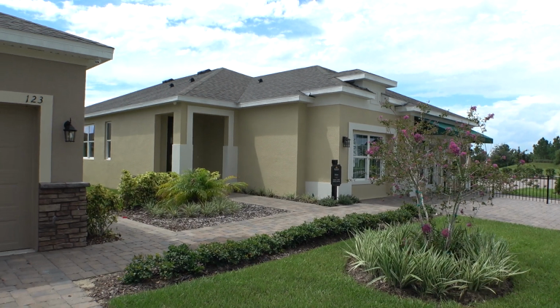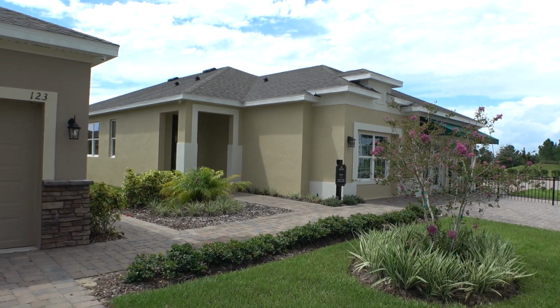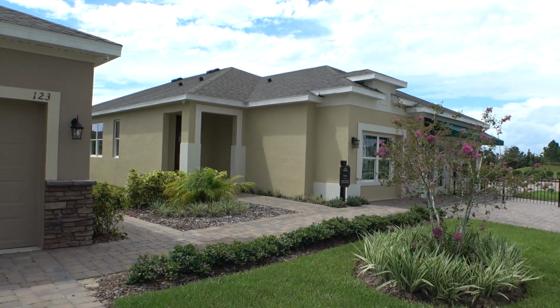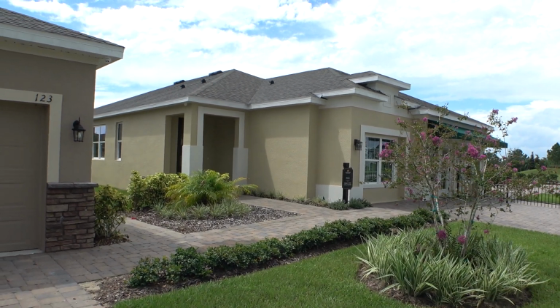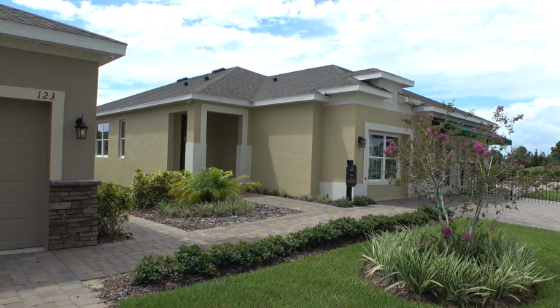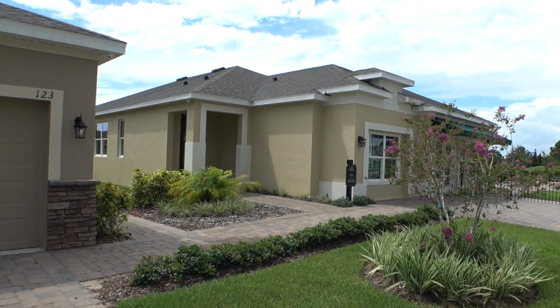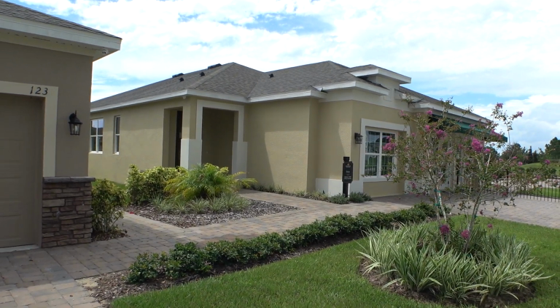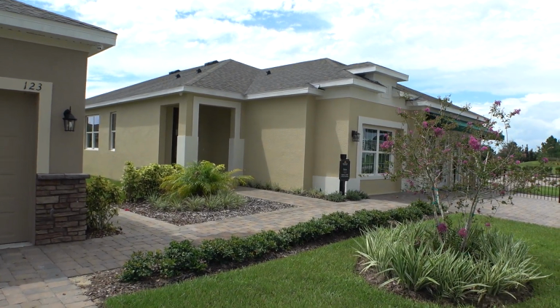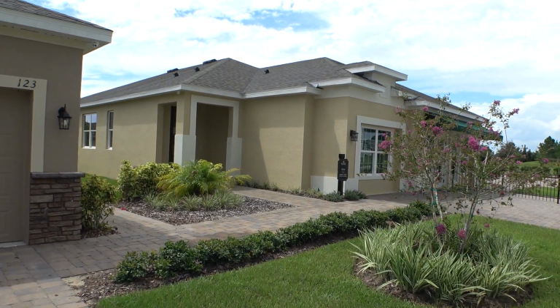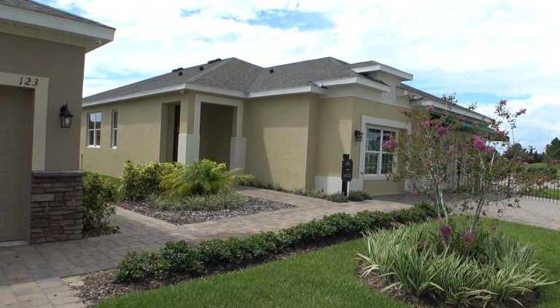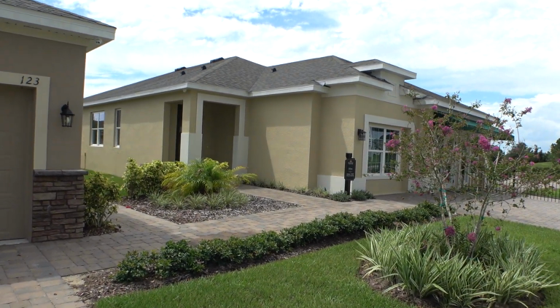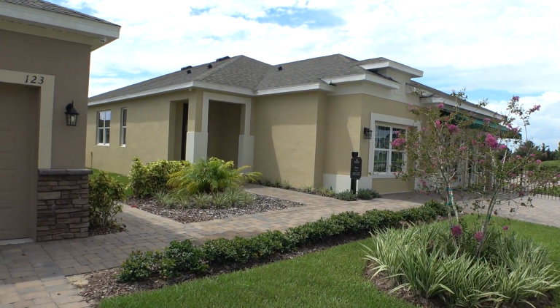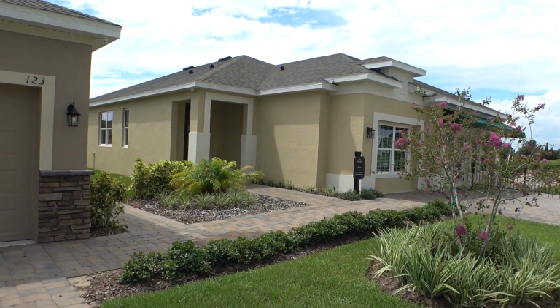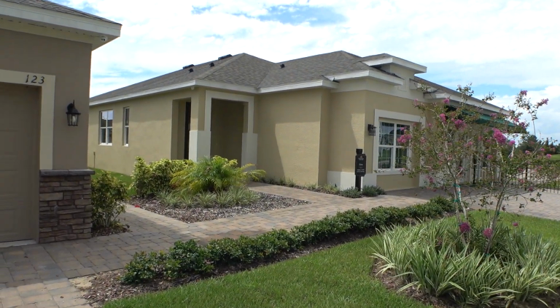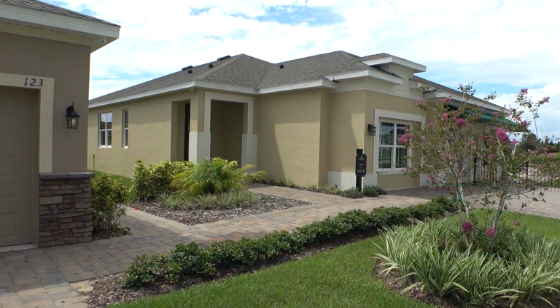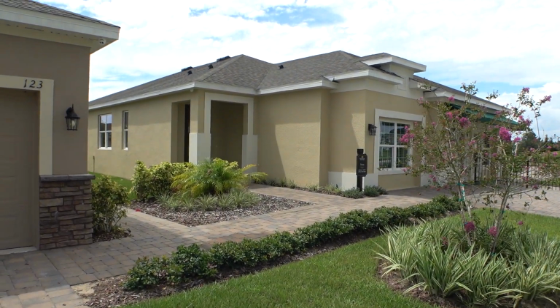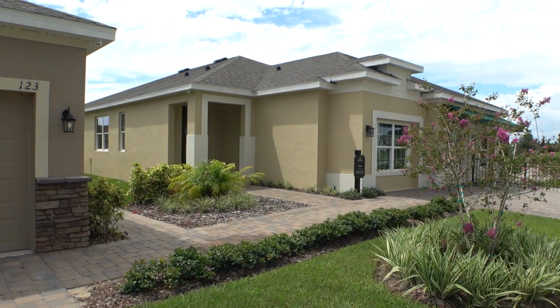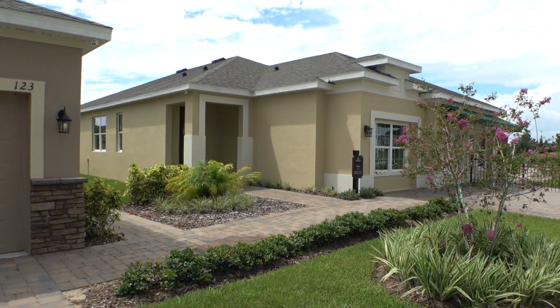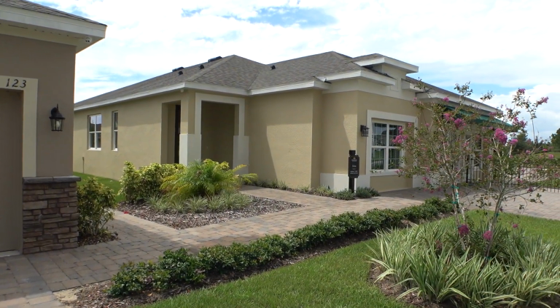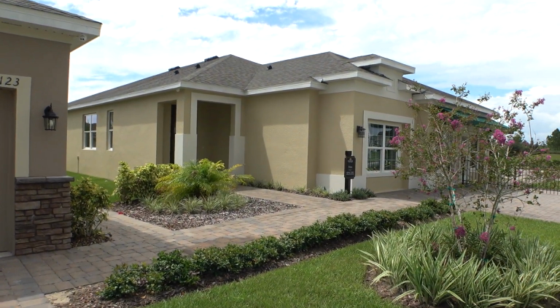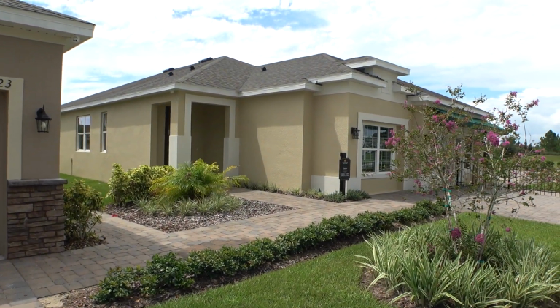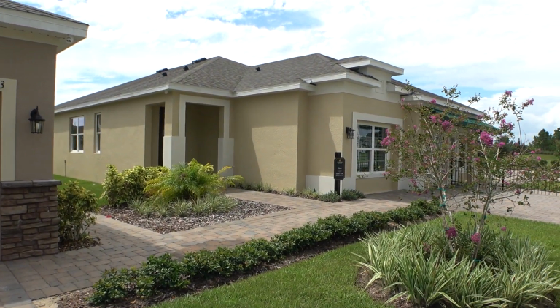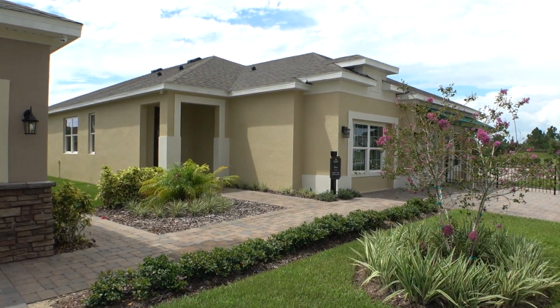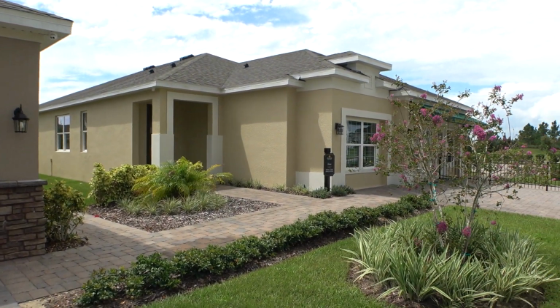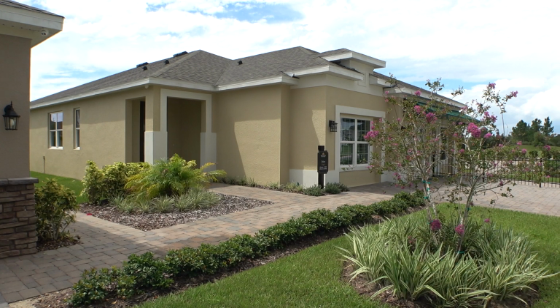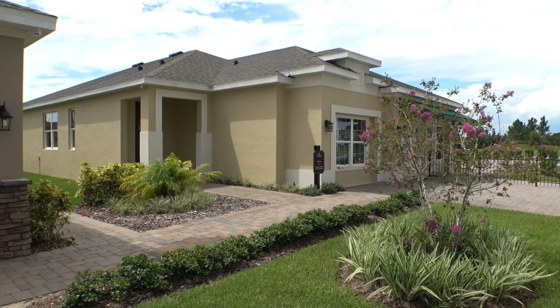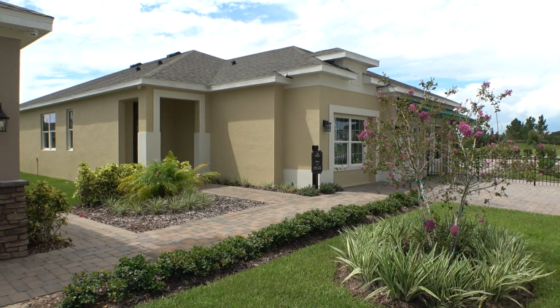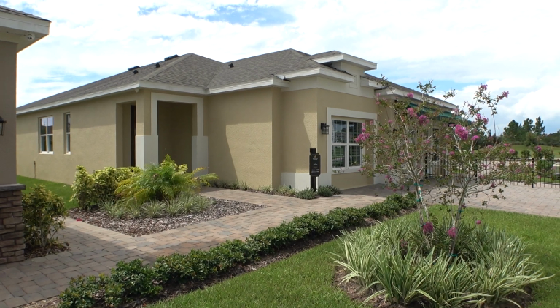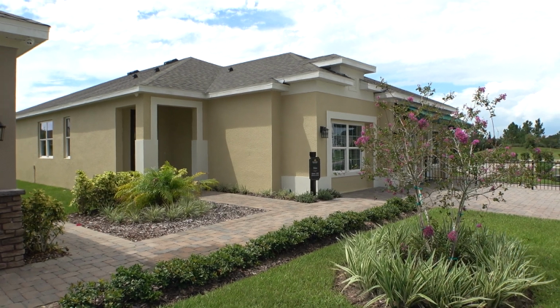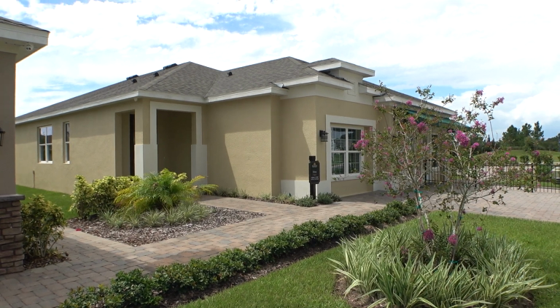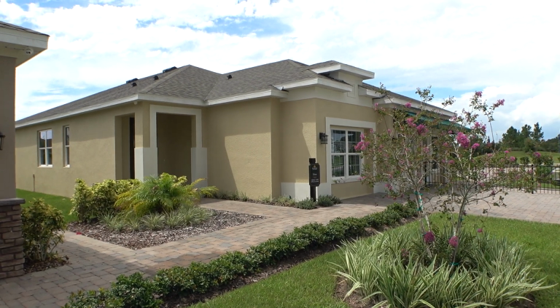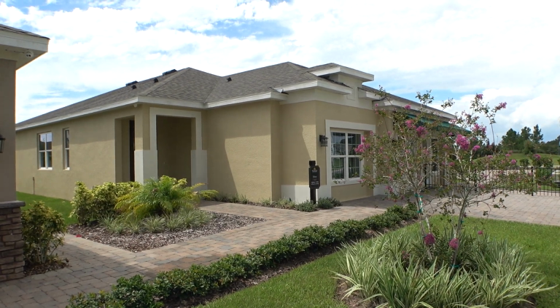Hey everybody, this is Richard Noda. I'm a Florida Licensed Realtor, Florida Licensed Home Inspector, and Notary Republic.